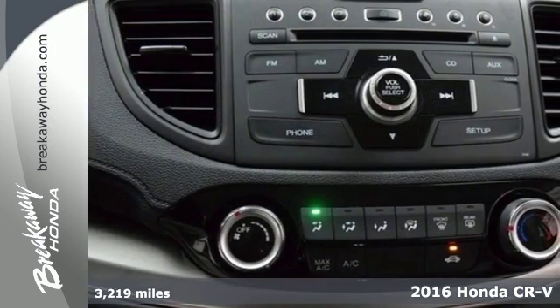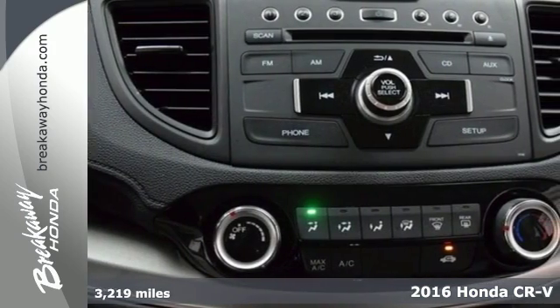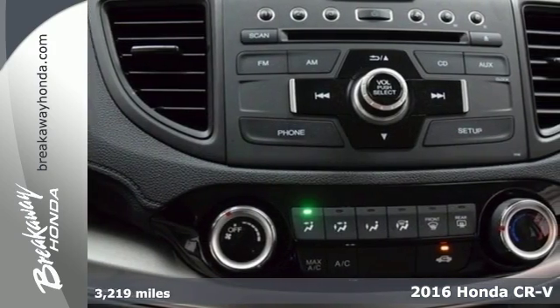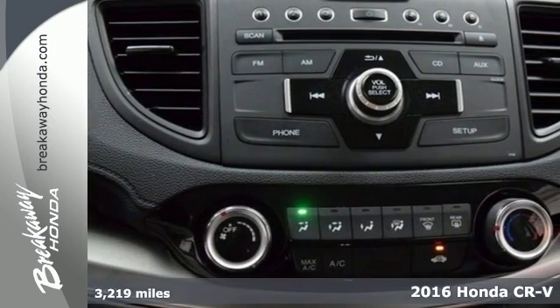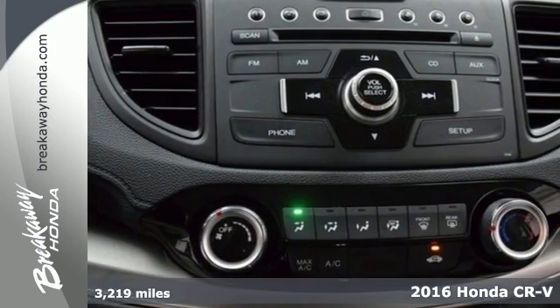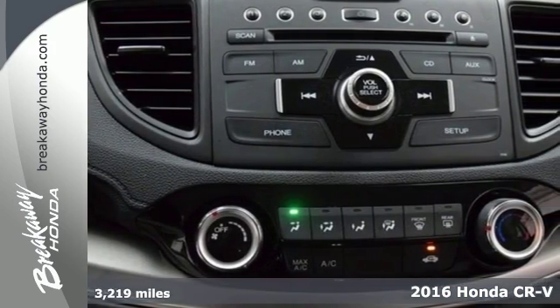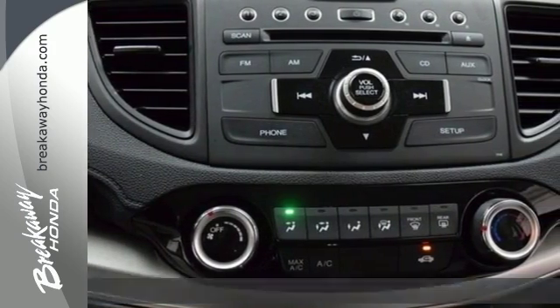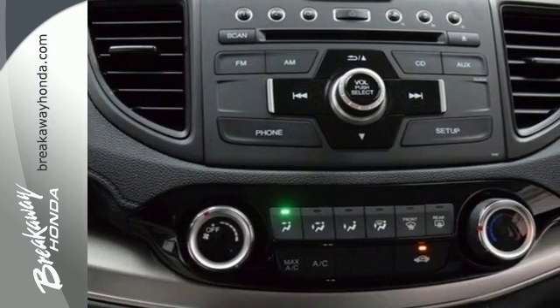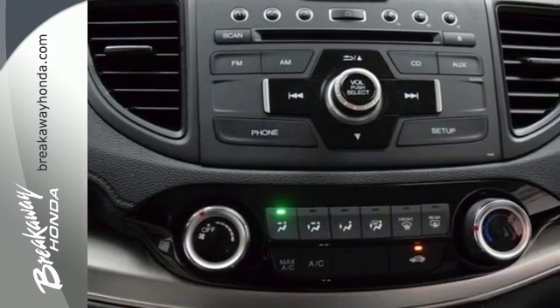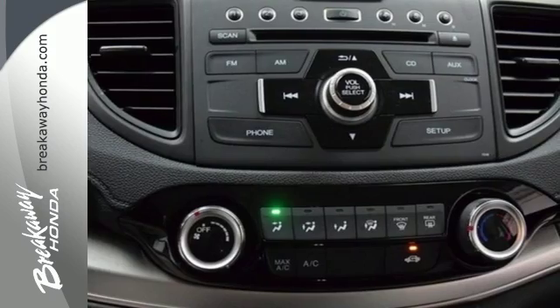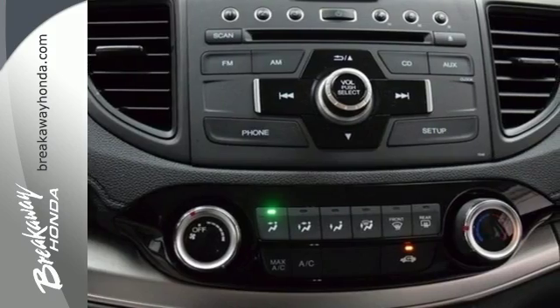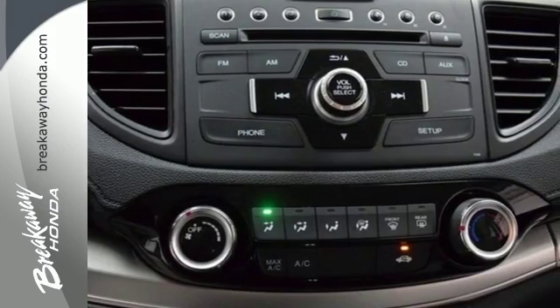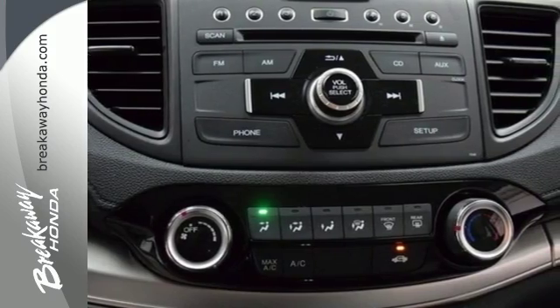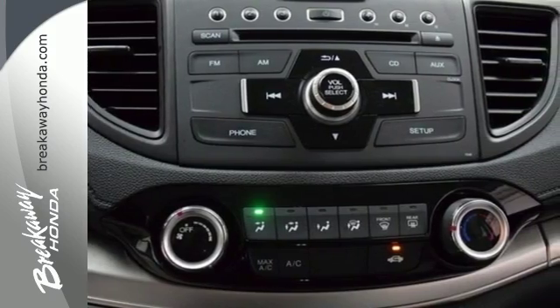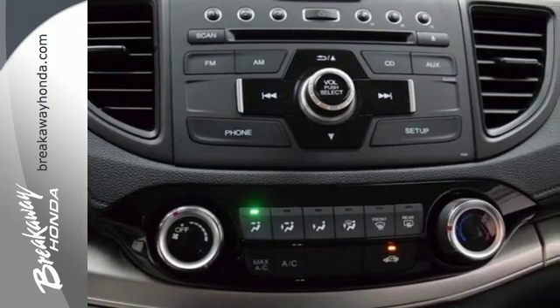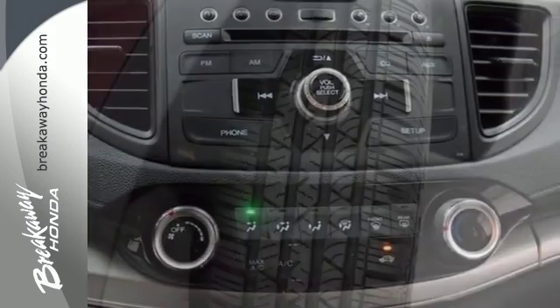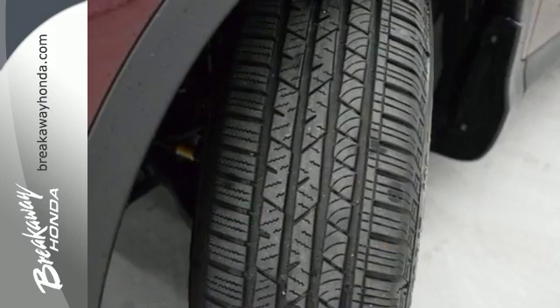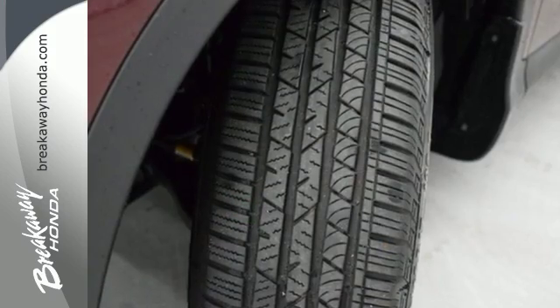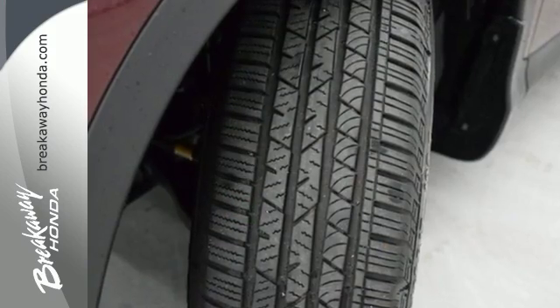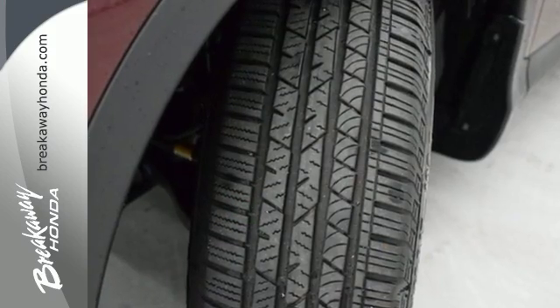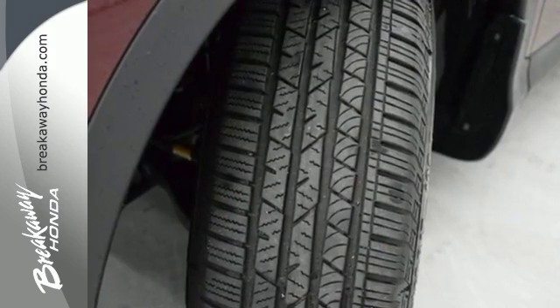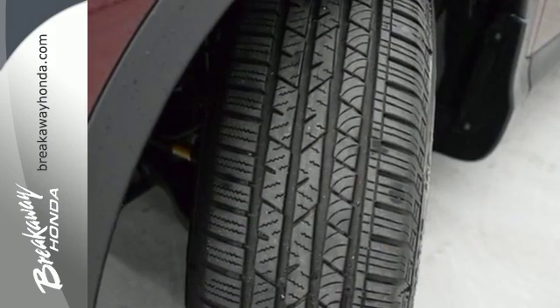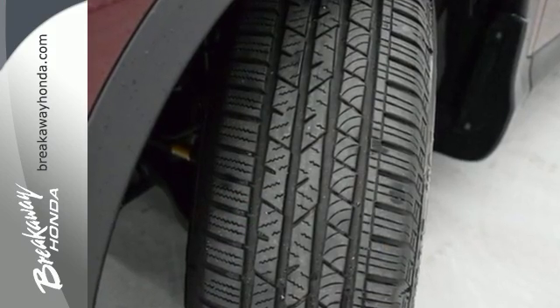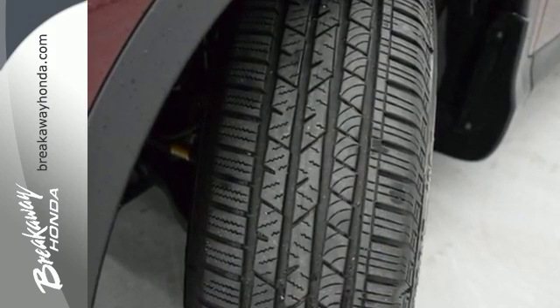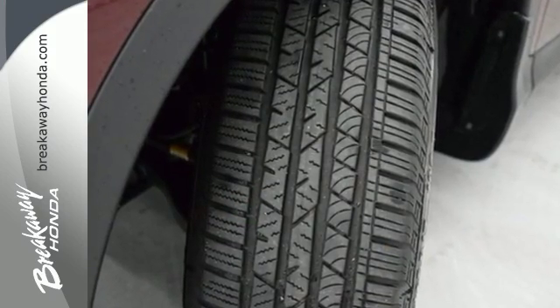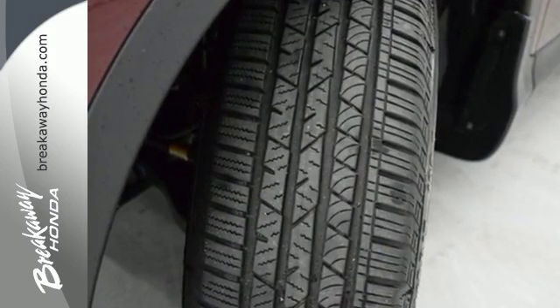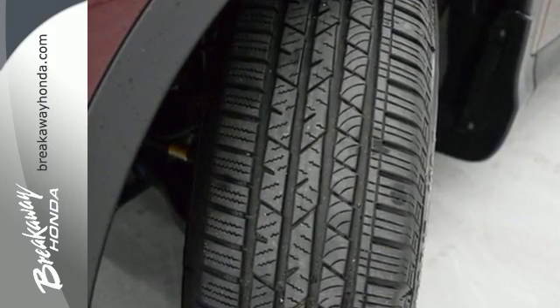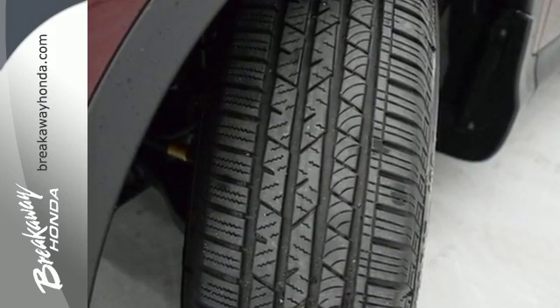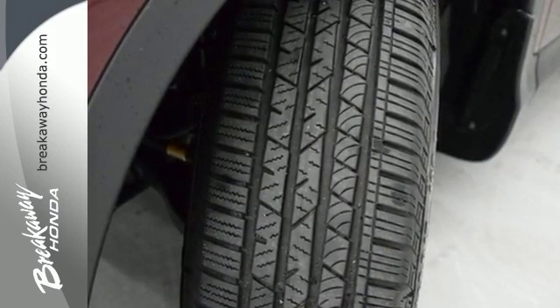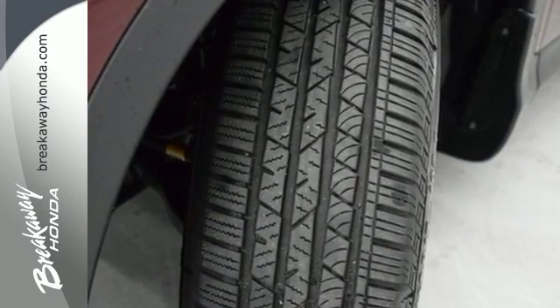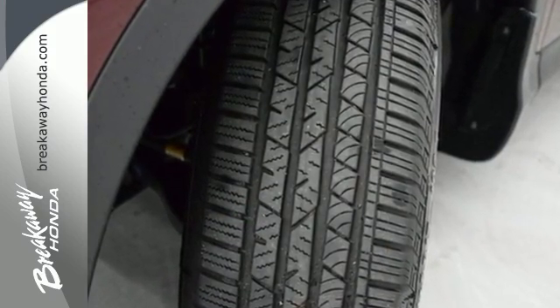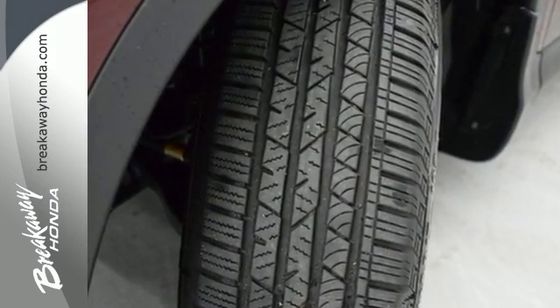An expansive interior welcomes you with comfortable seats, ample legroom, and over 70 cubic feet of cargo space.